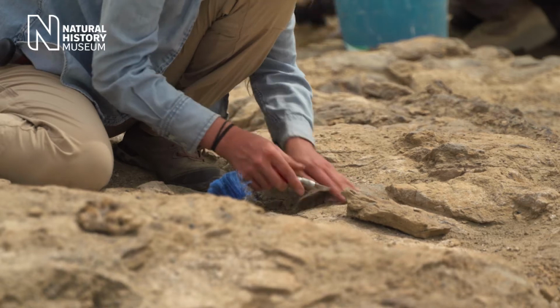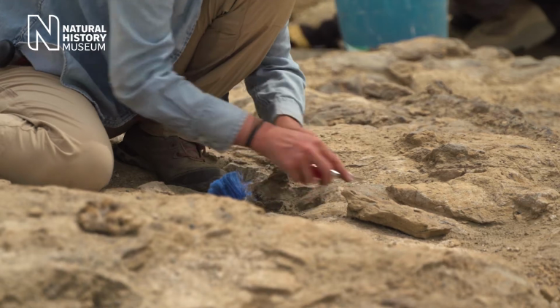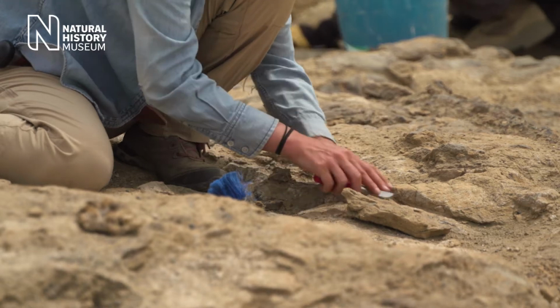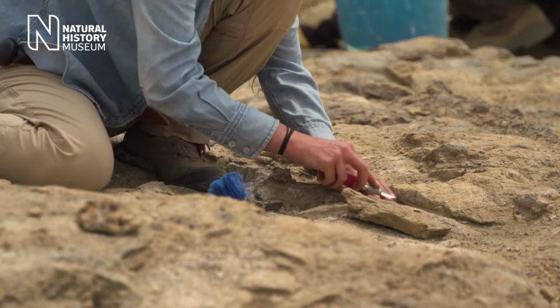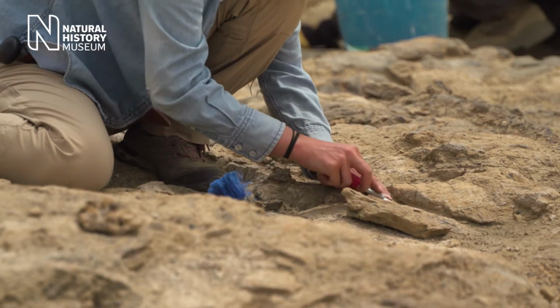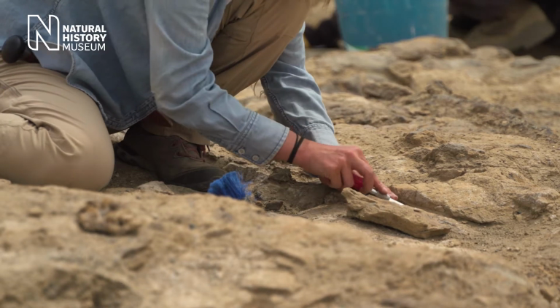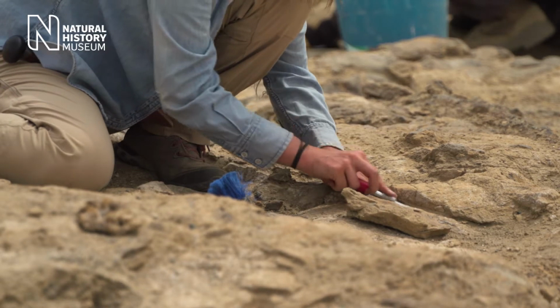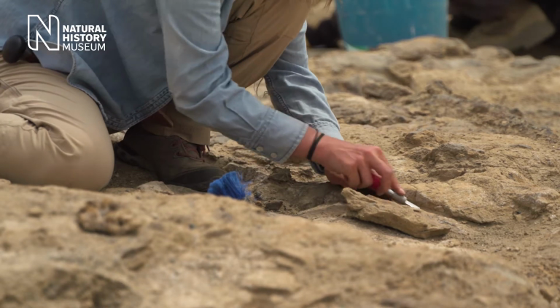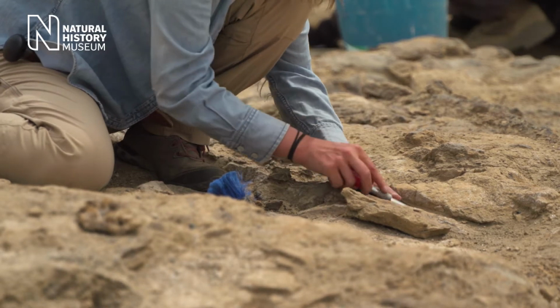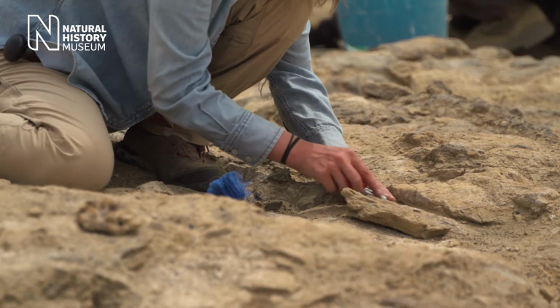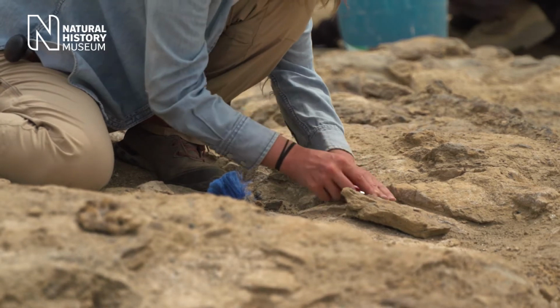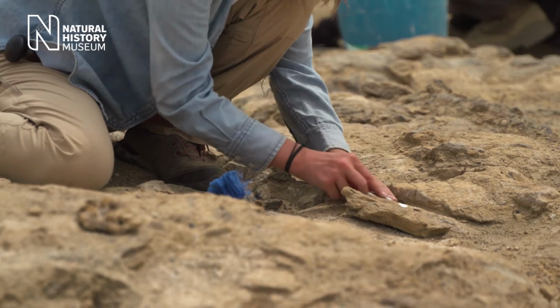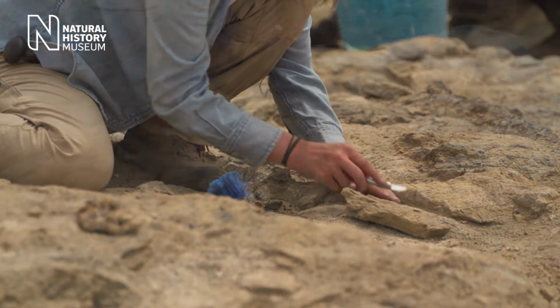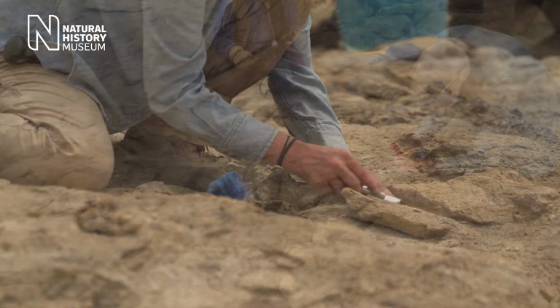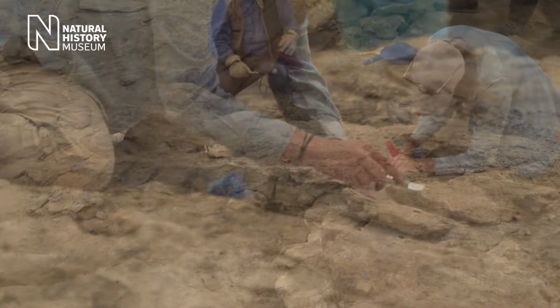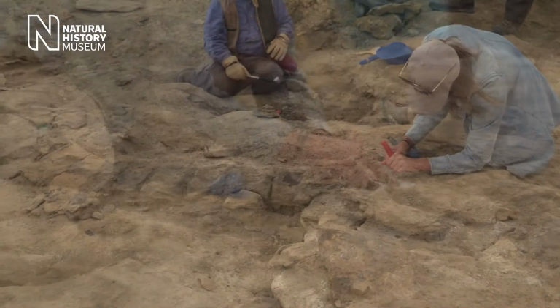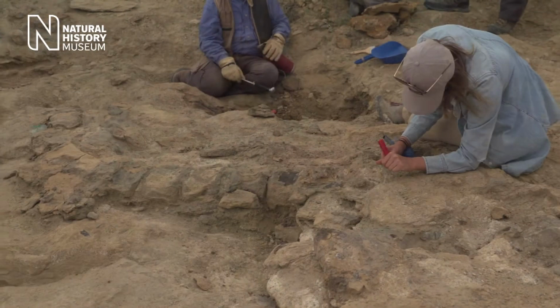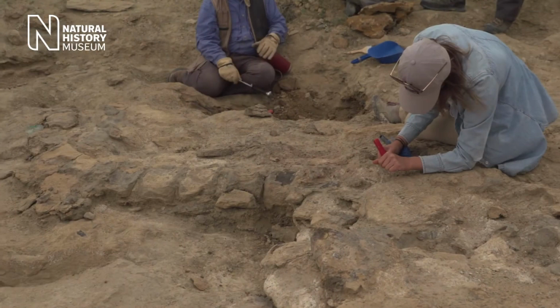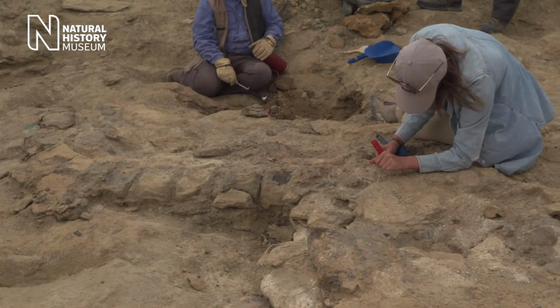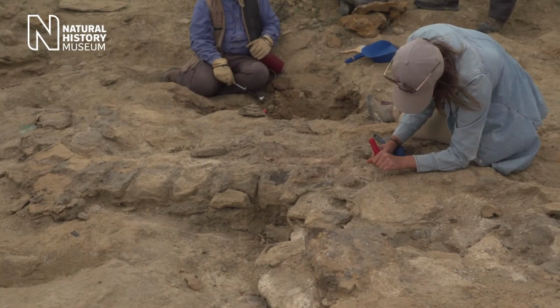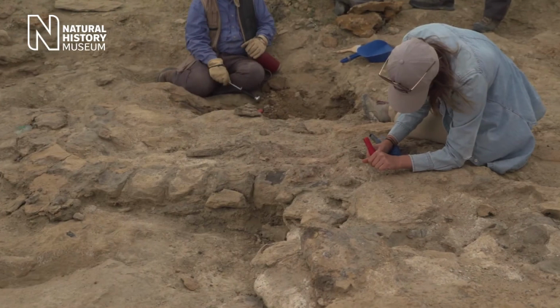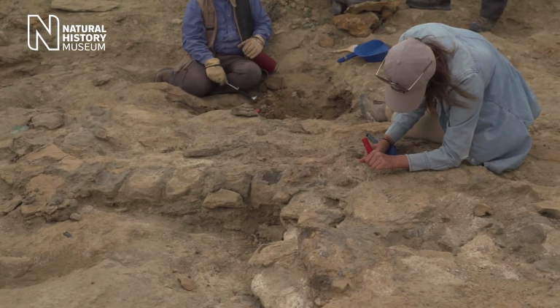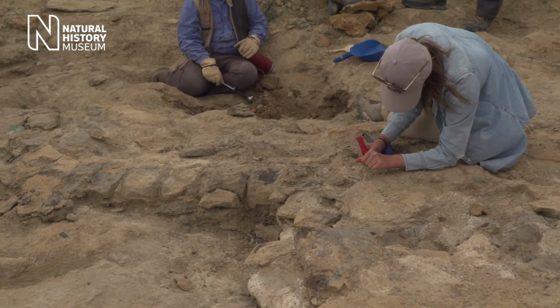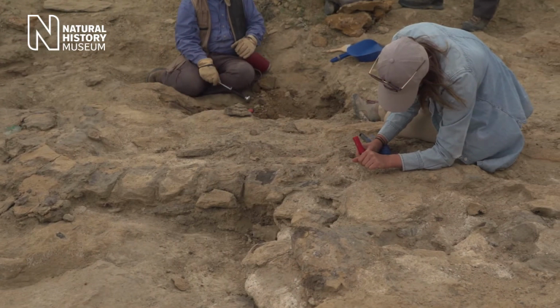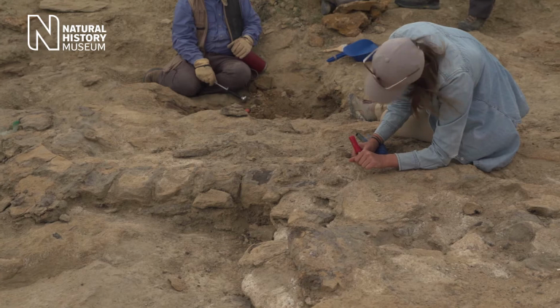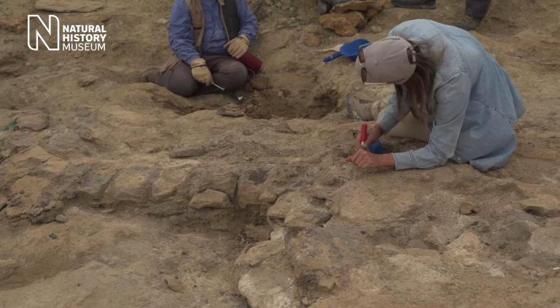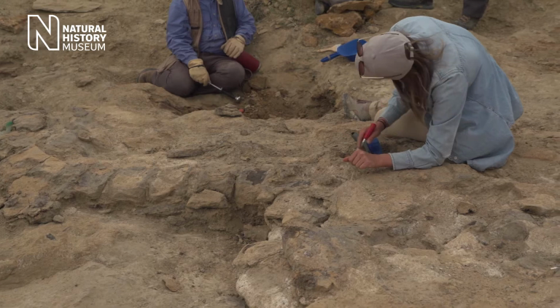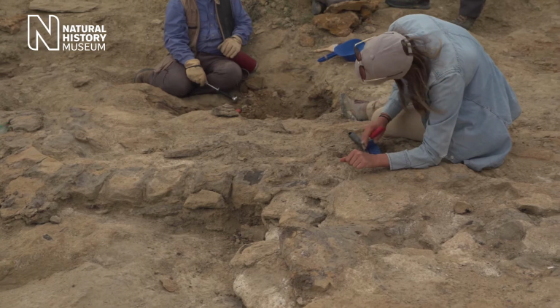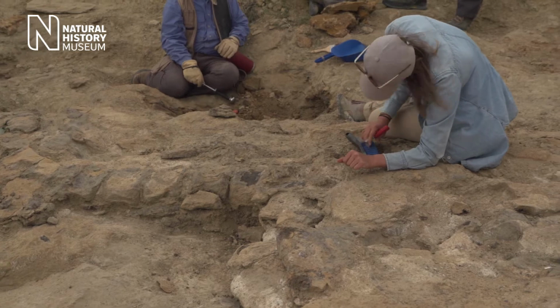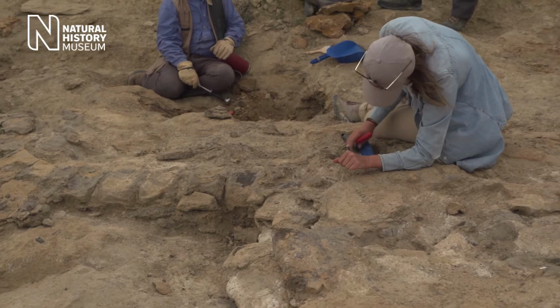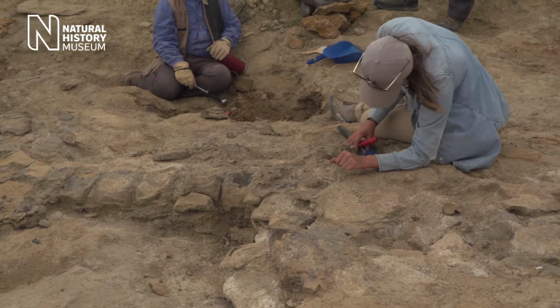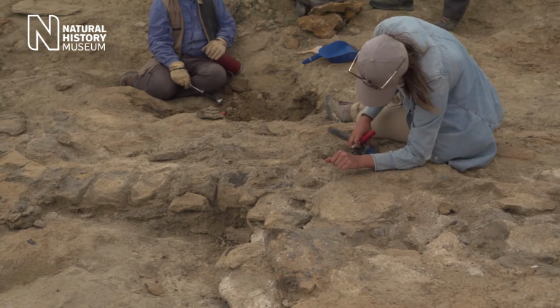If a small piece of bone is spotted on the surface, always assume that there's something bigger beneath and you approach it accordingly.